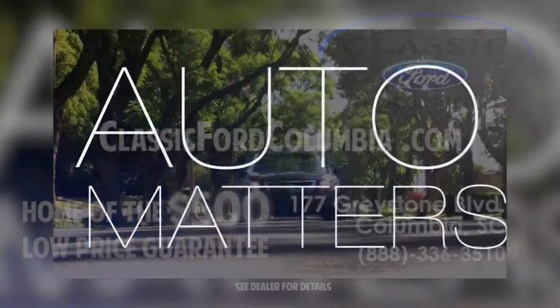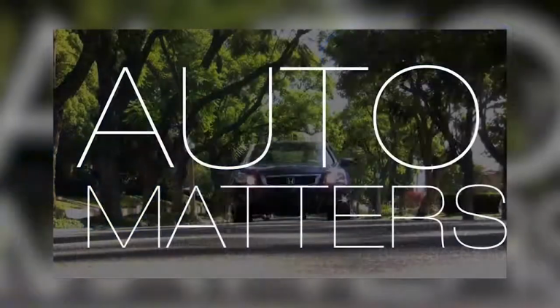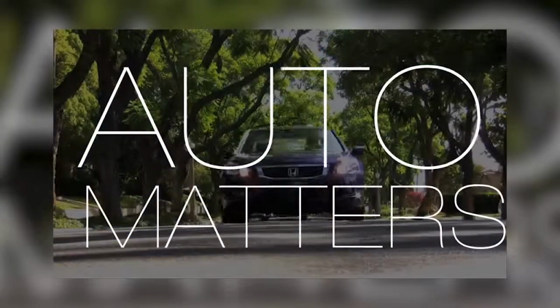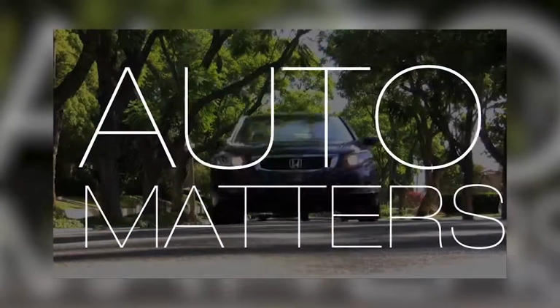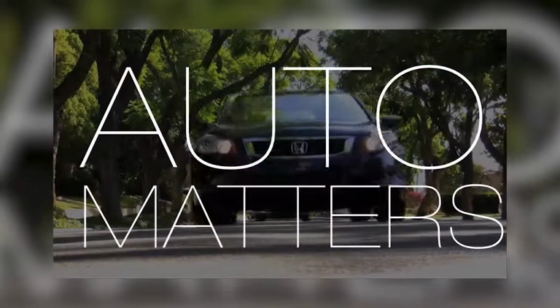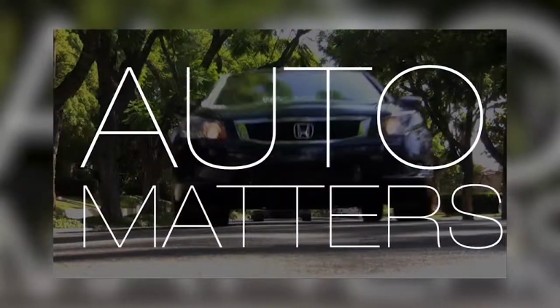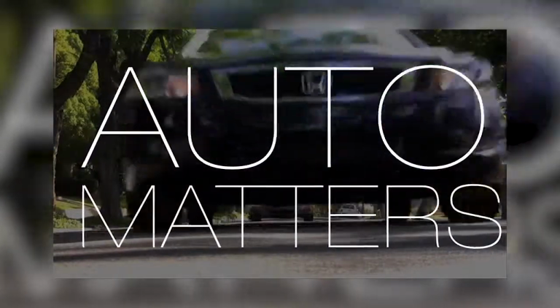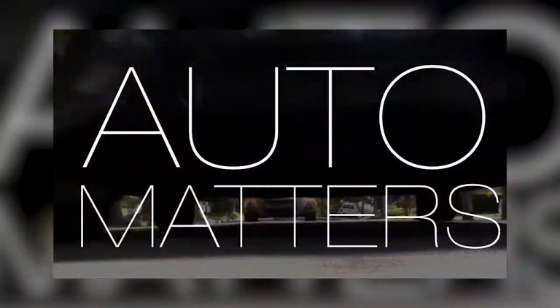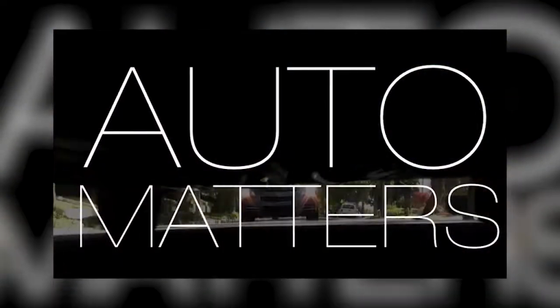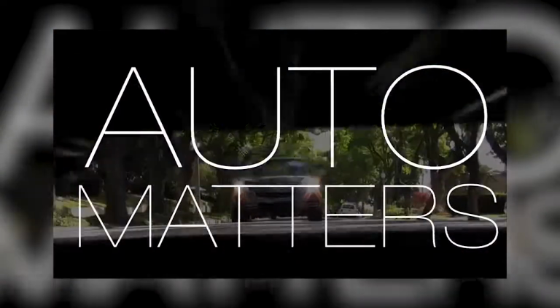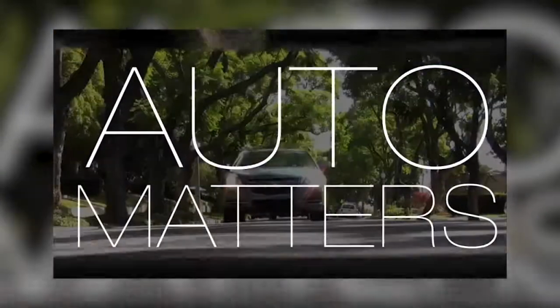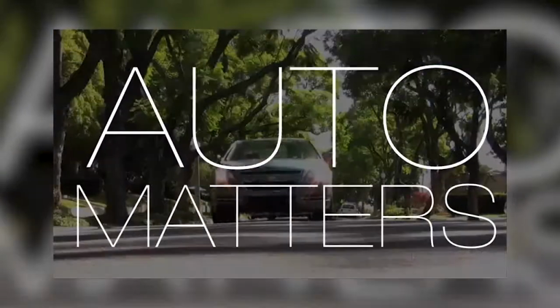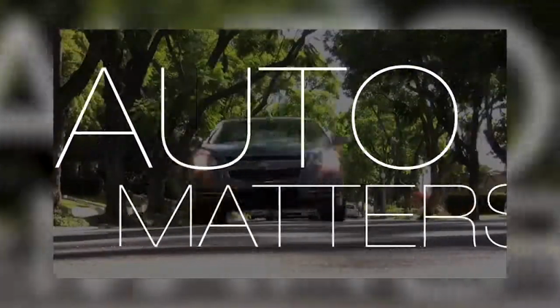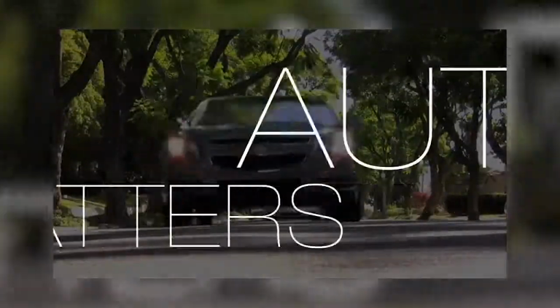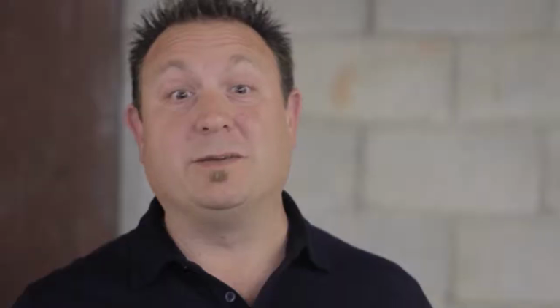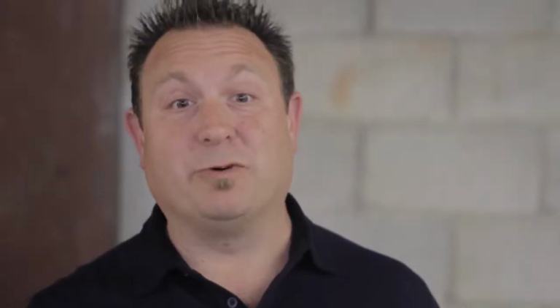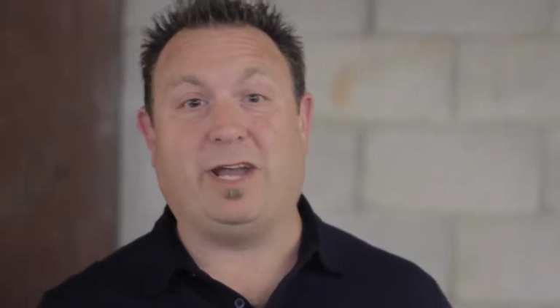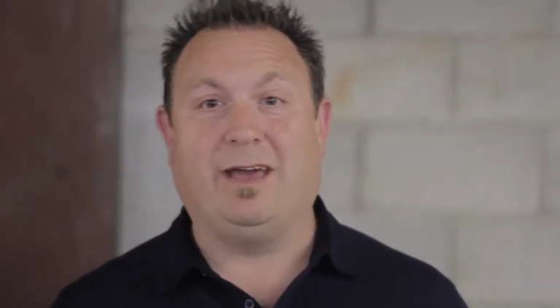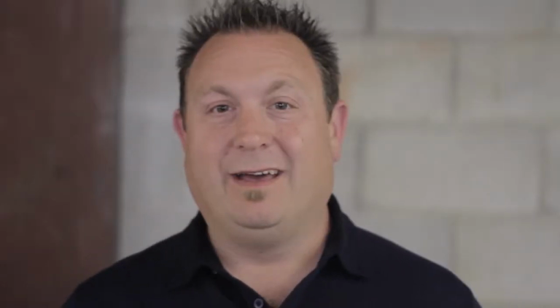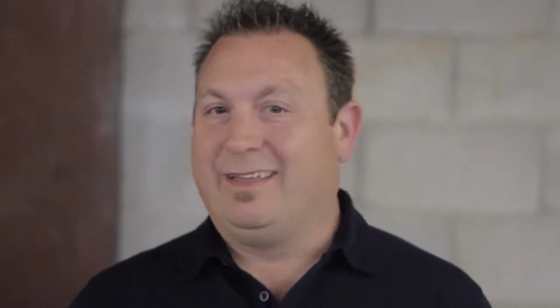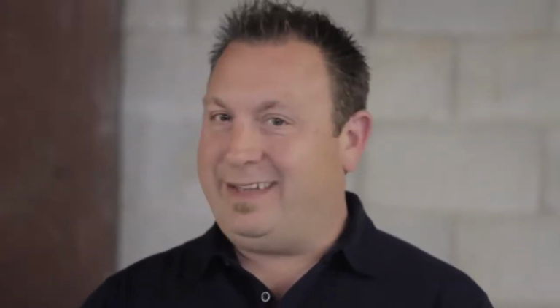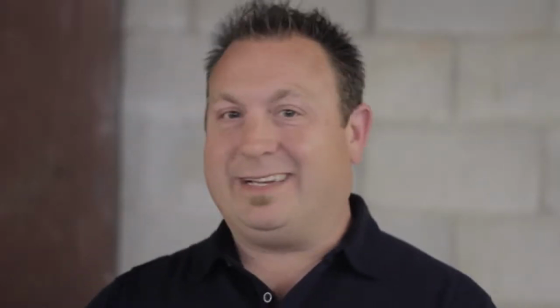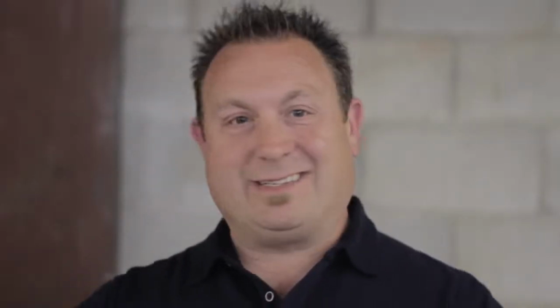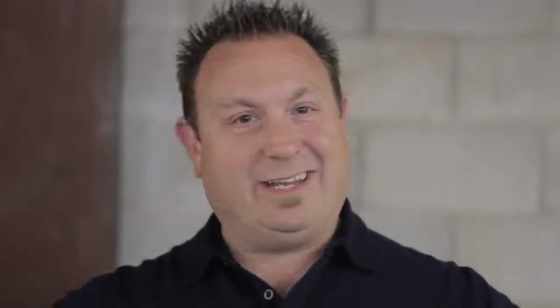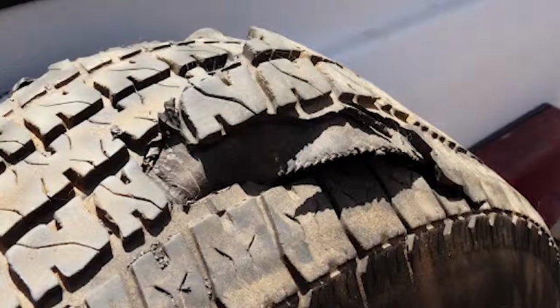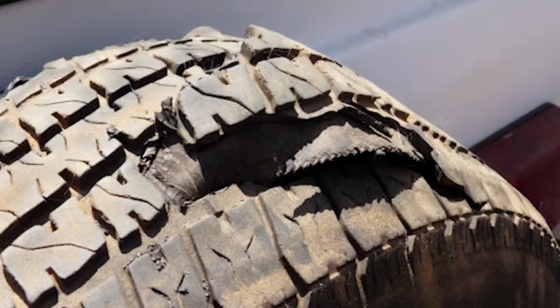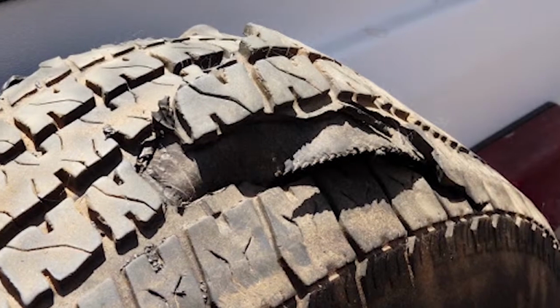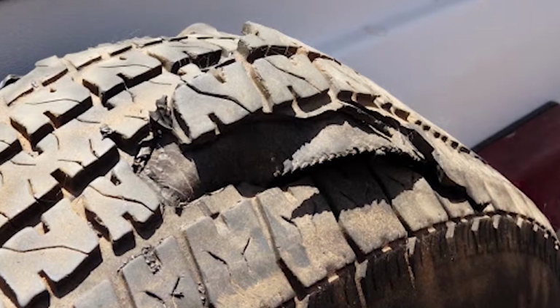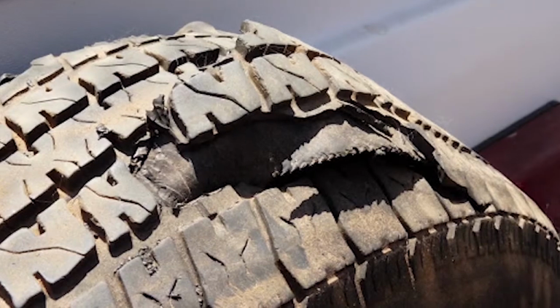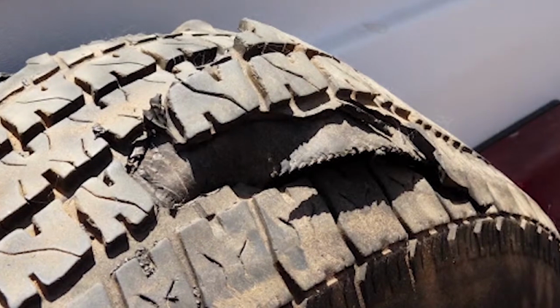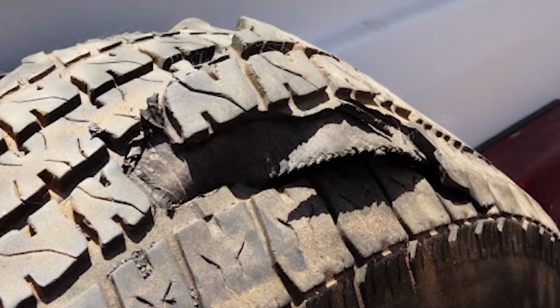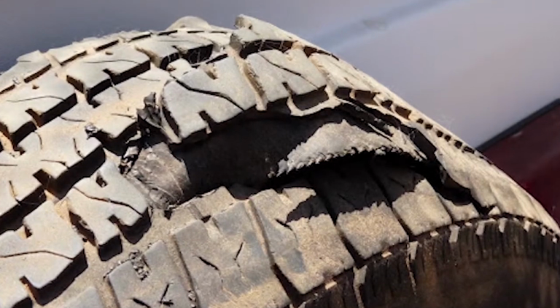Even the best tires can fall prey to a chunk of debris. Then, next thing you know, bam, it's a blowout.